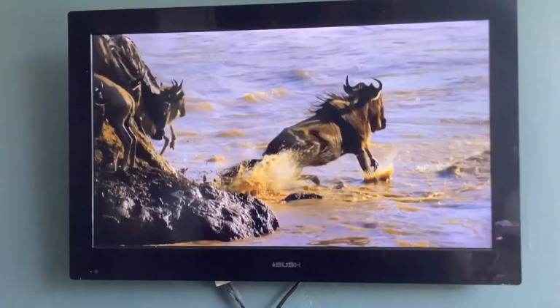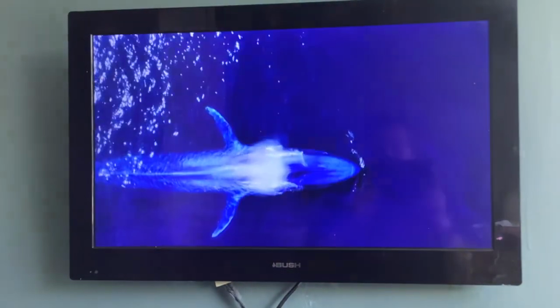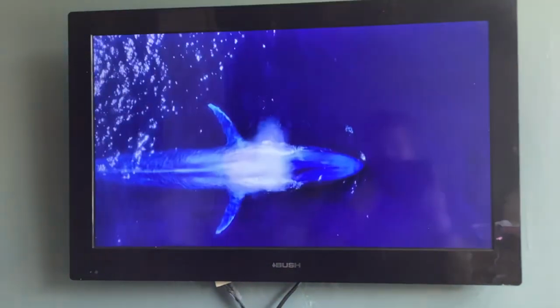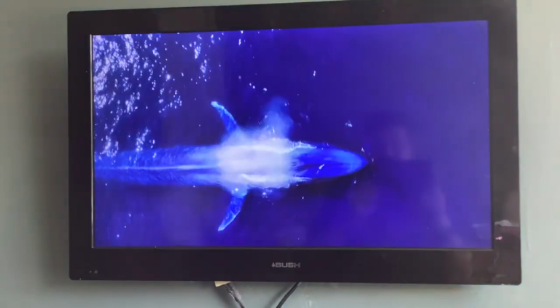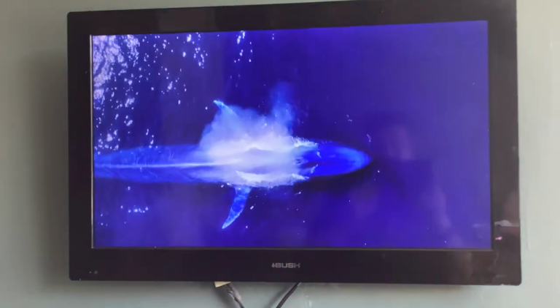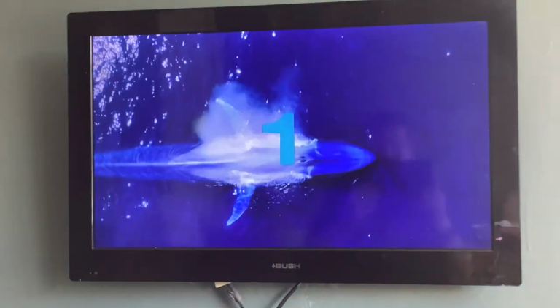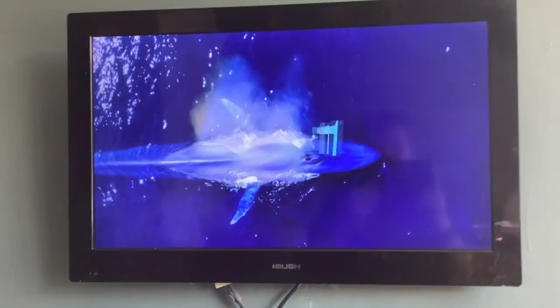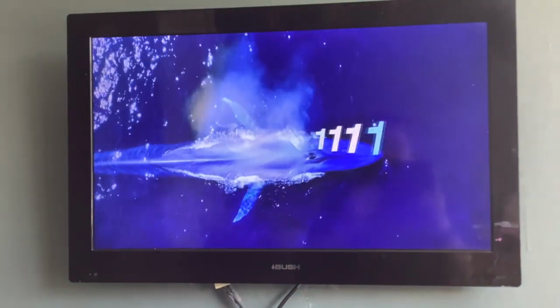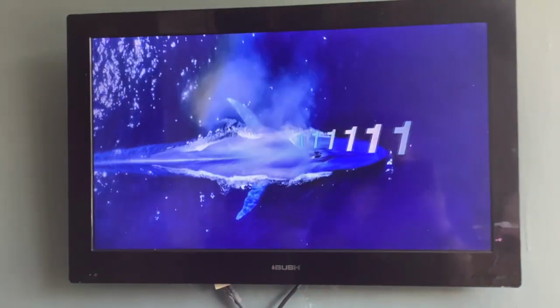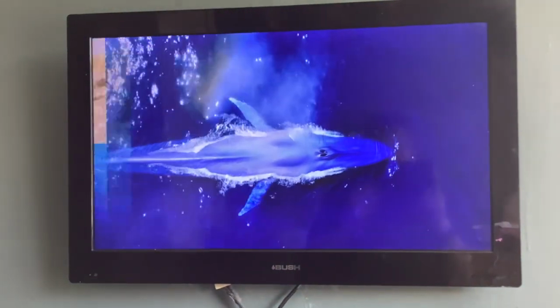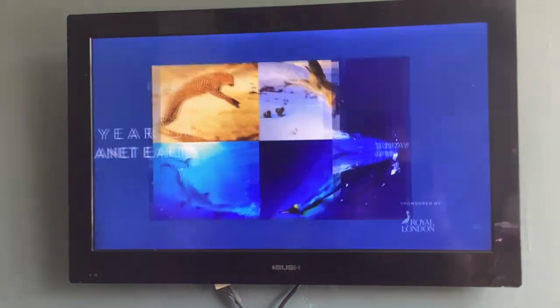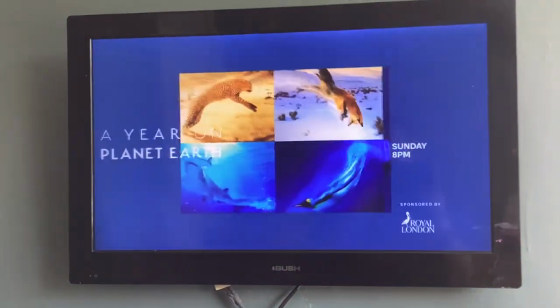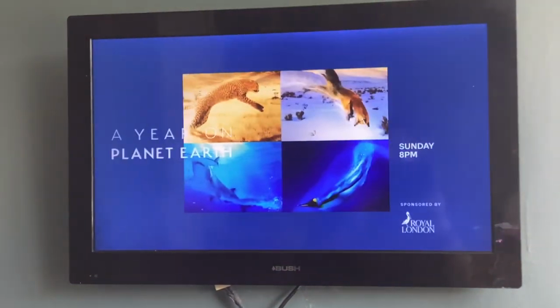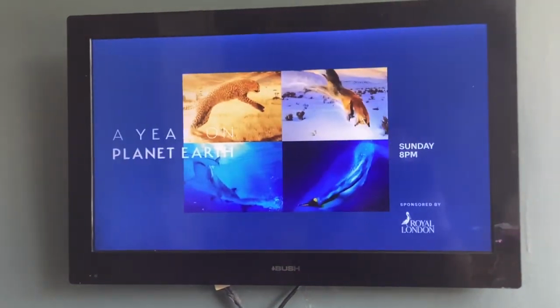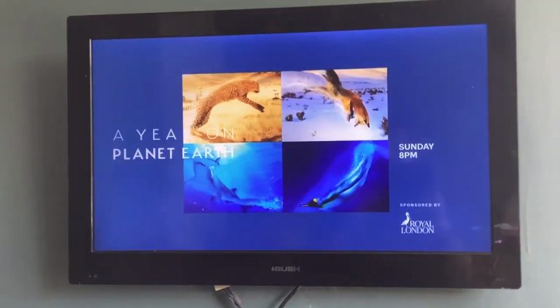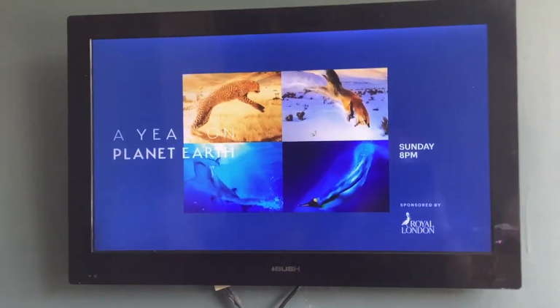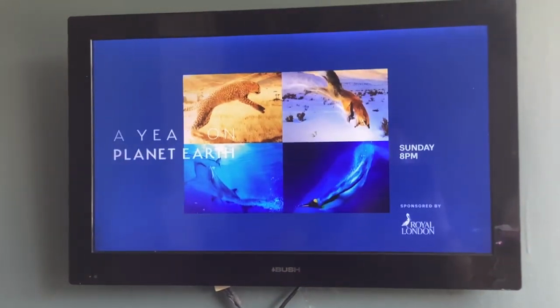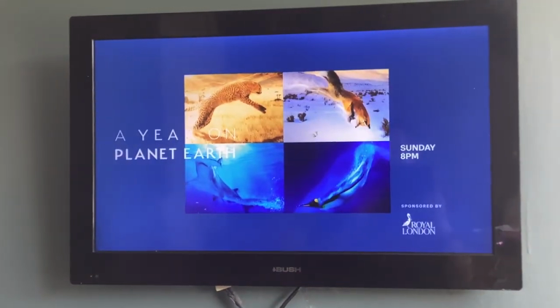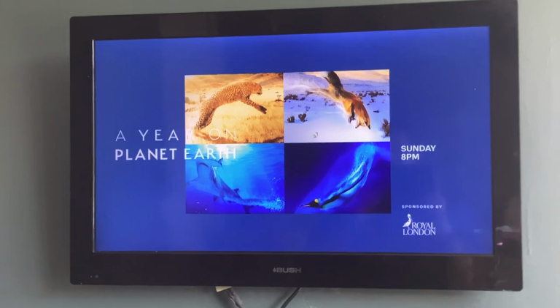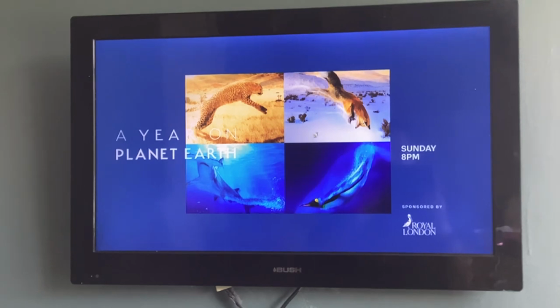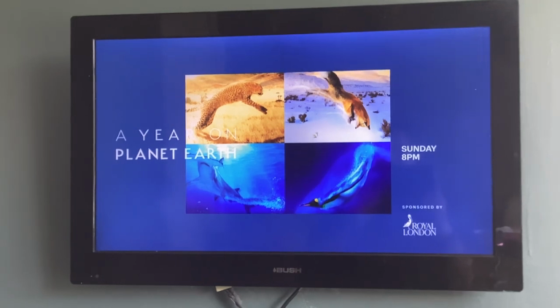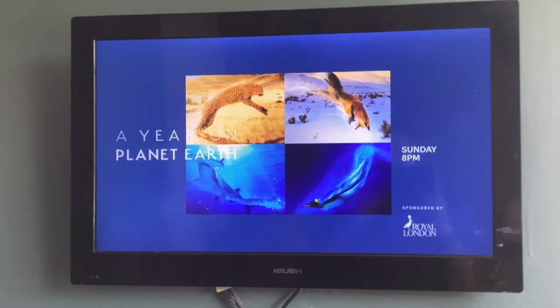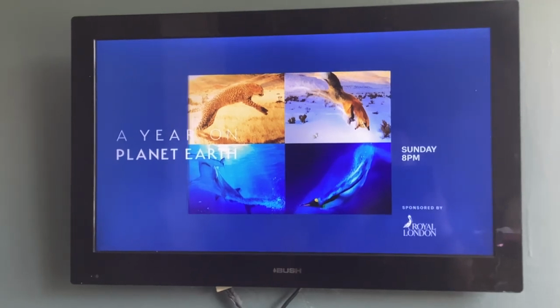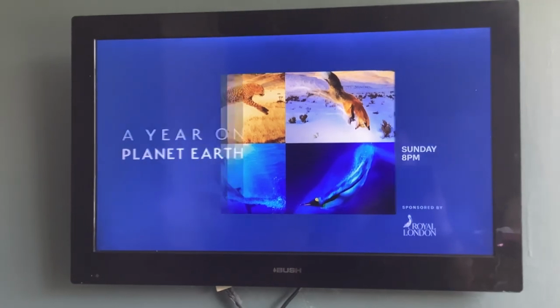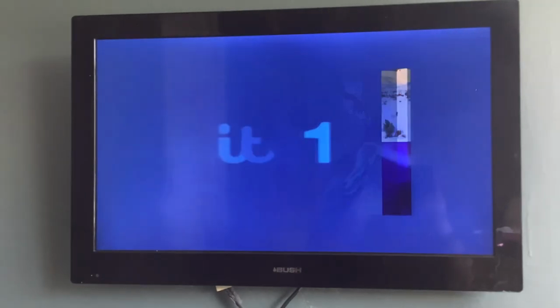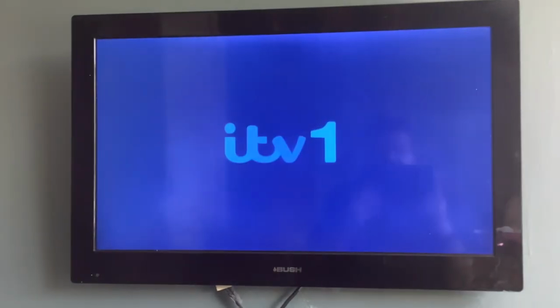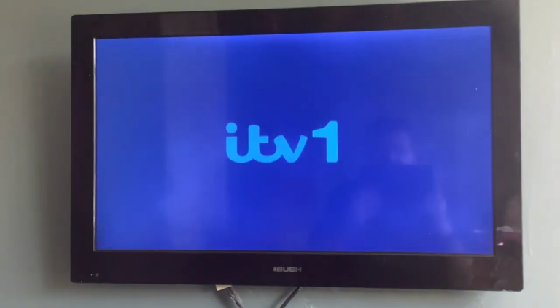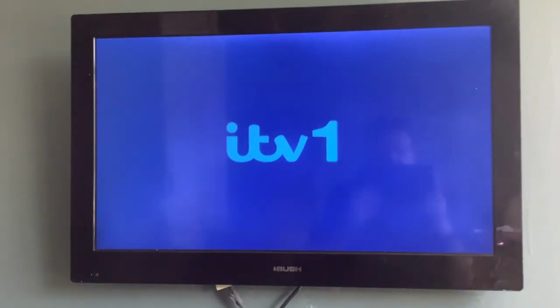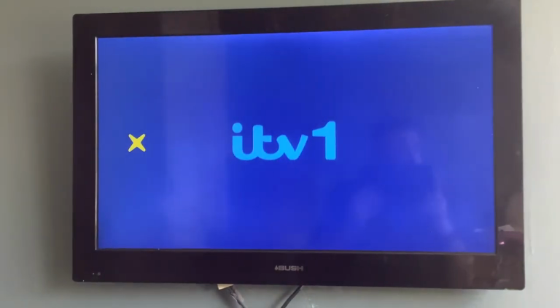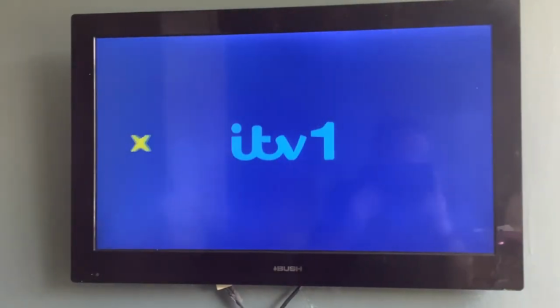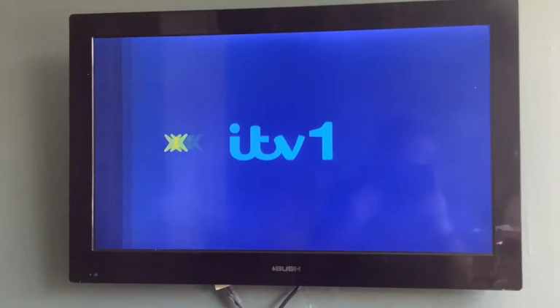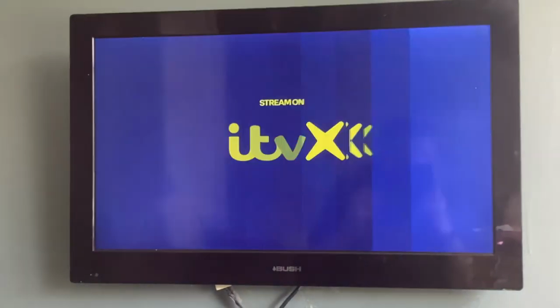Four seasons, over four weeks — a year on planet Earth. The journey begins. Starts Sunday at 8 on ITV1.